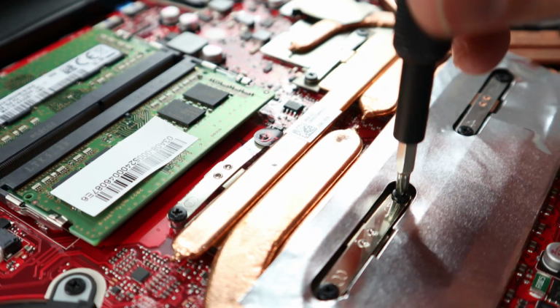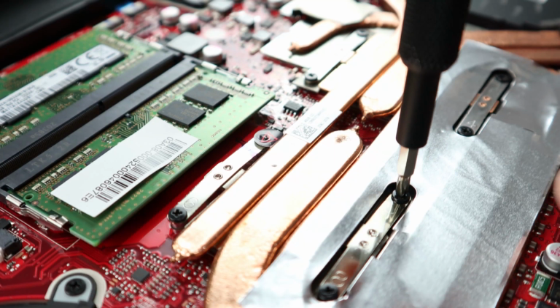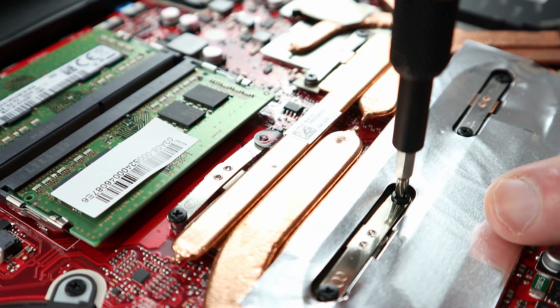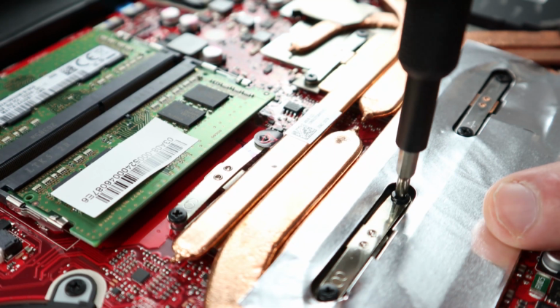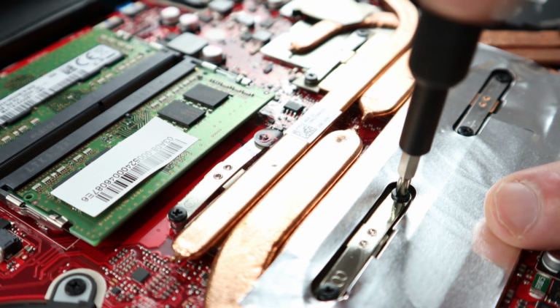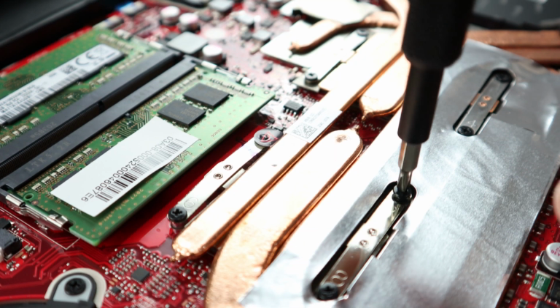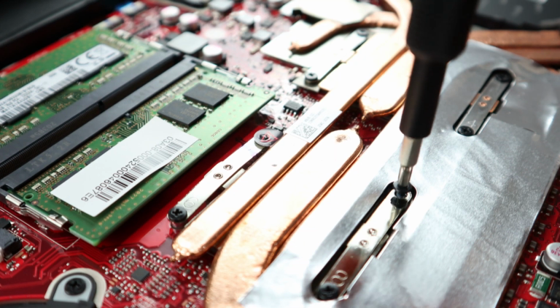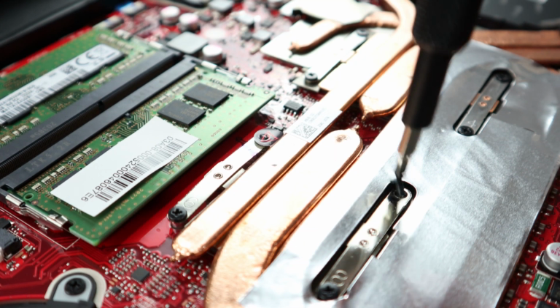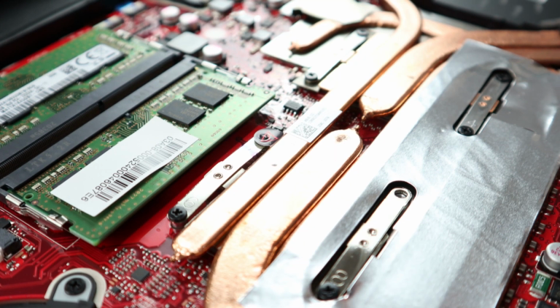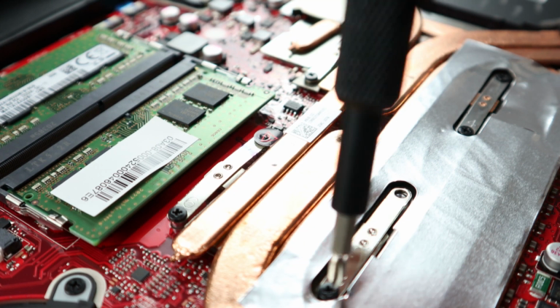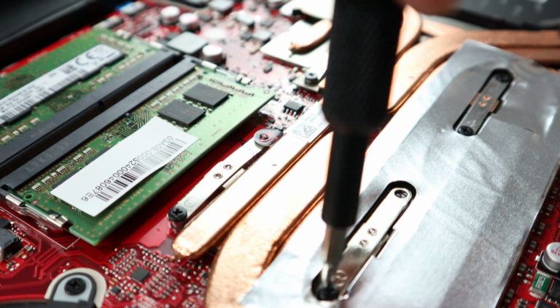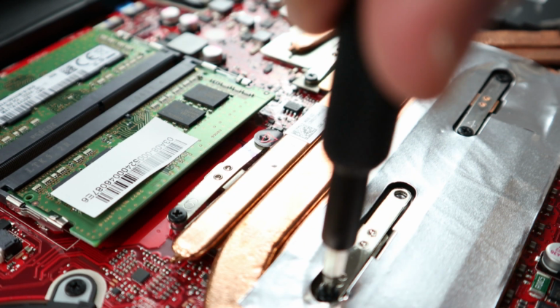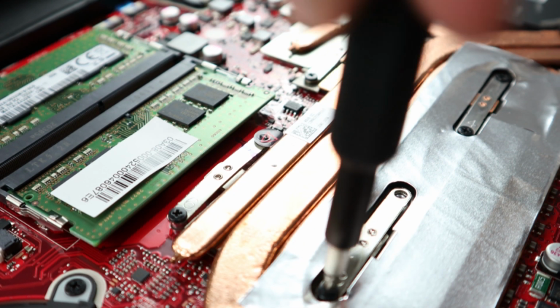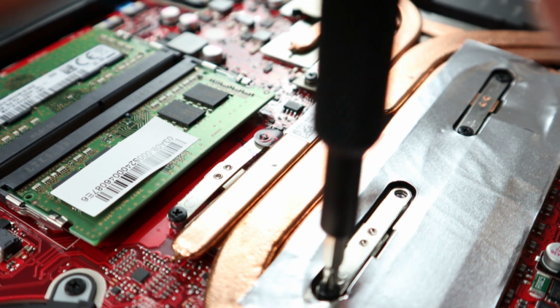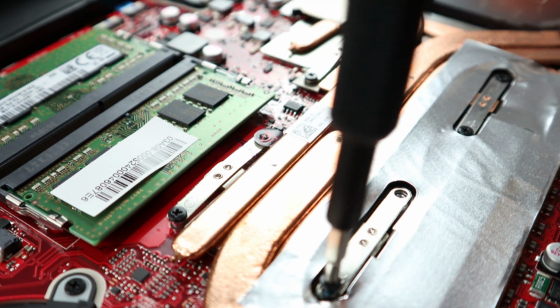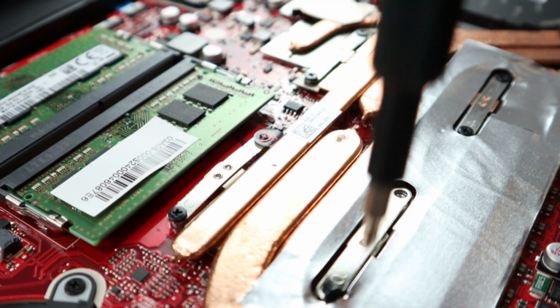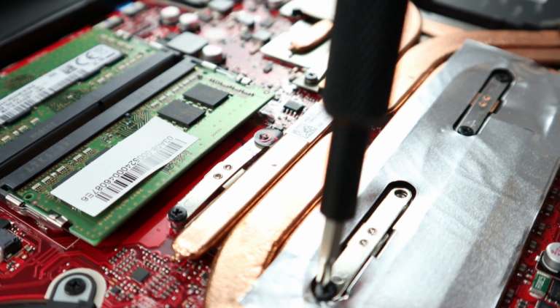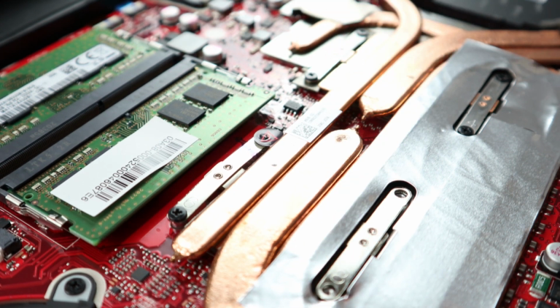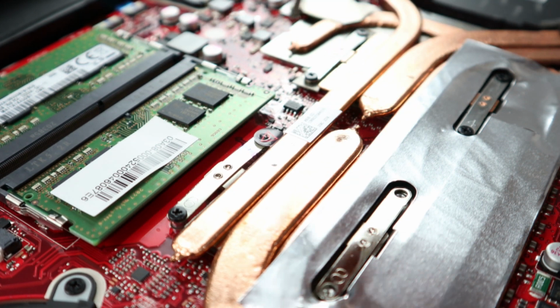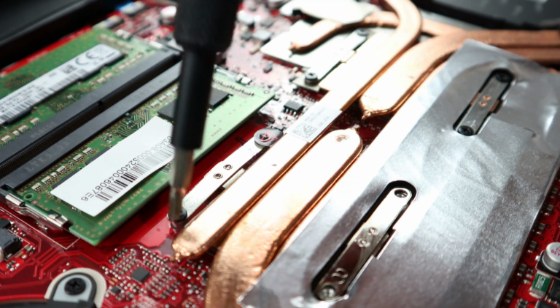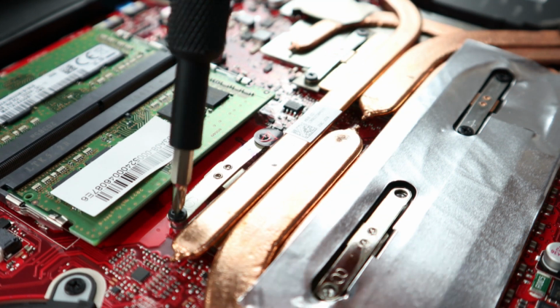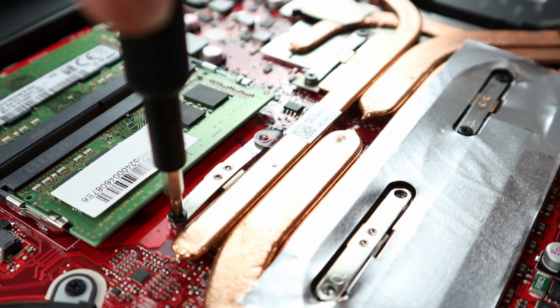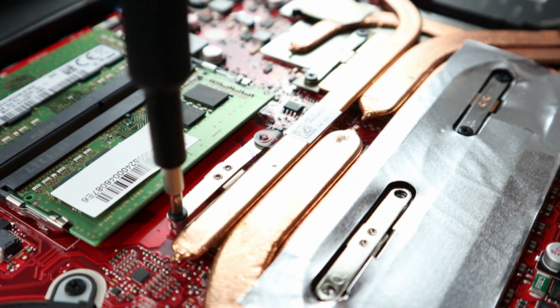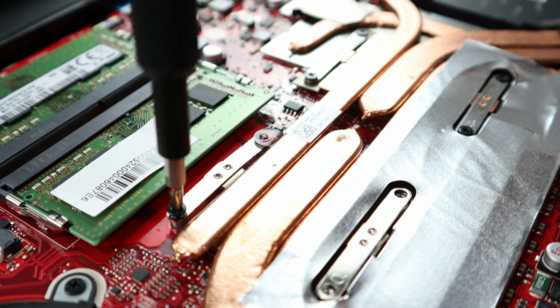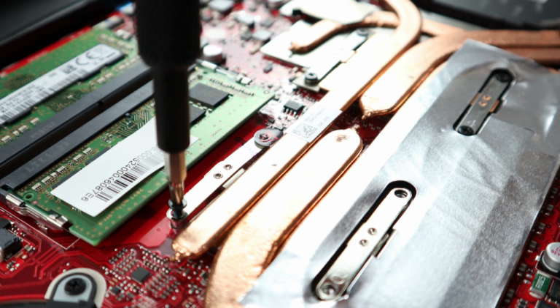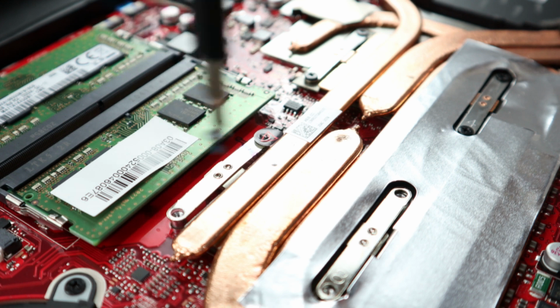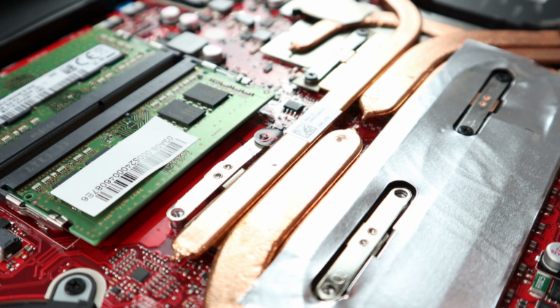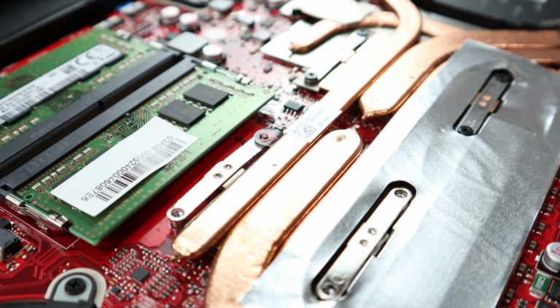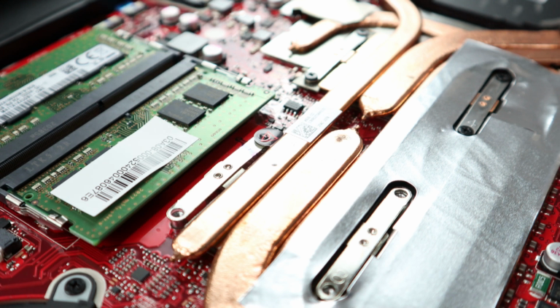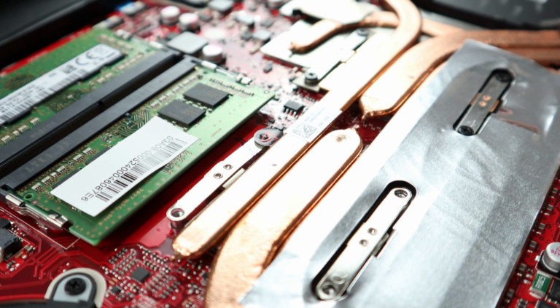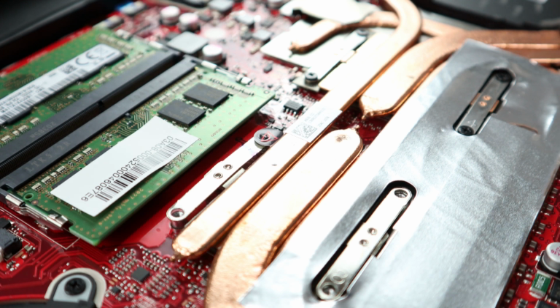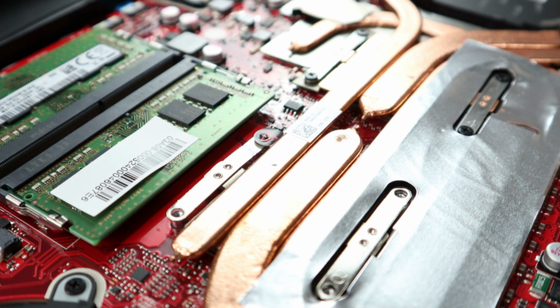Remove the eight Phillips head screws that secure the cooler to the motherboard. One of these has a tamper evident sticker.